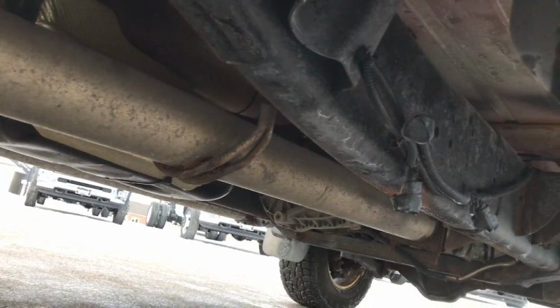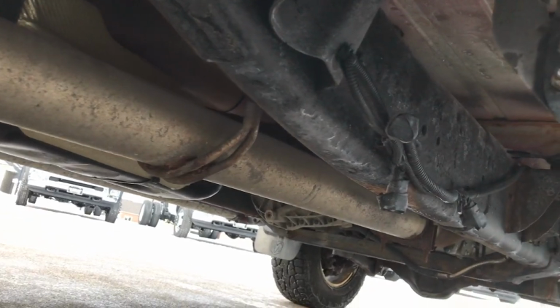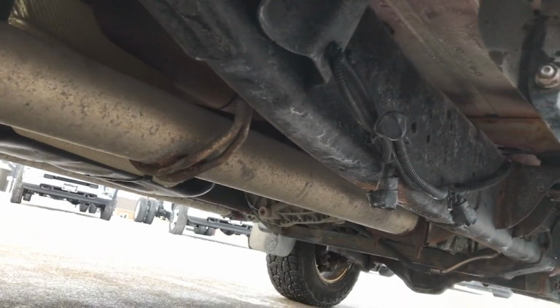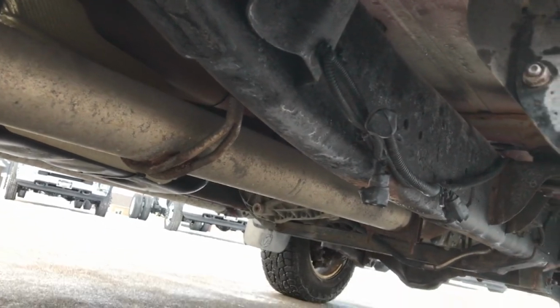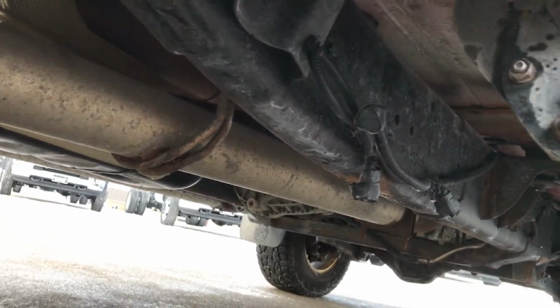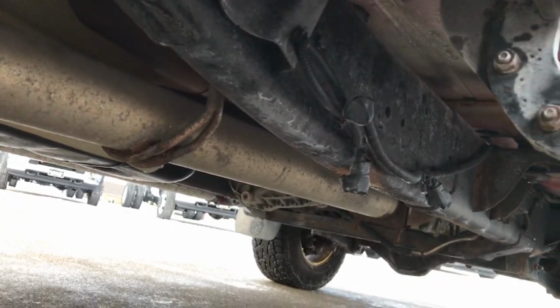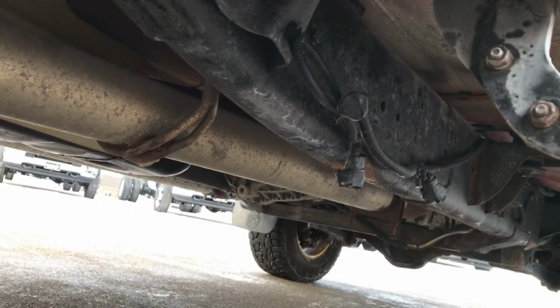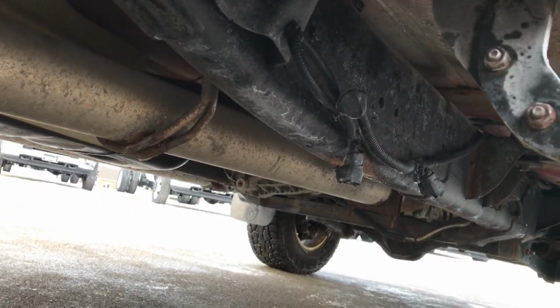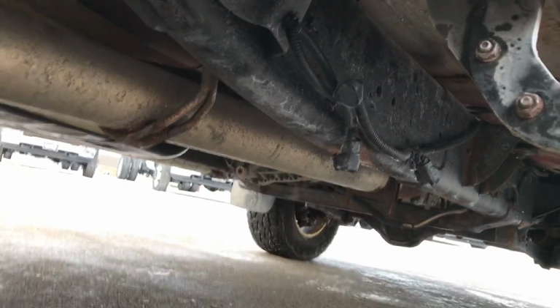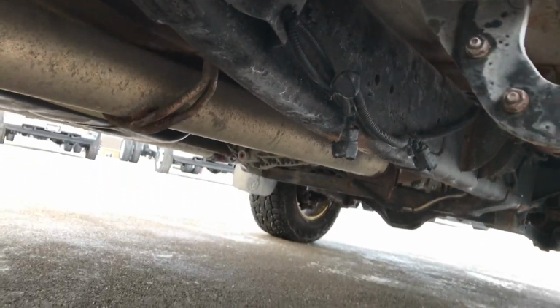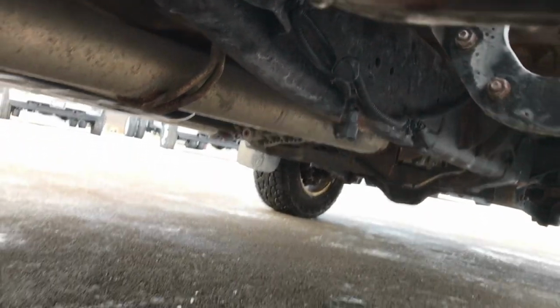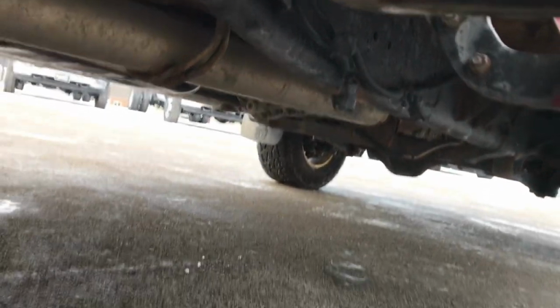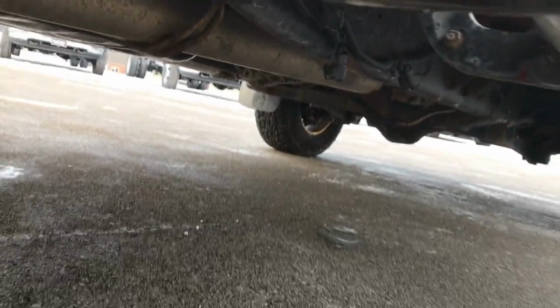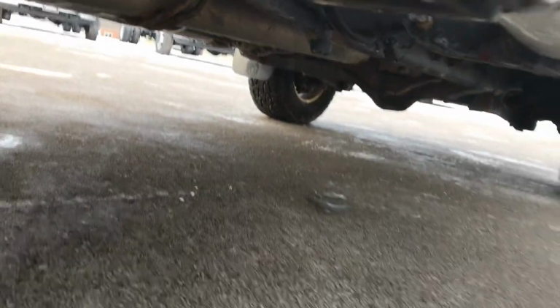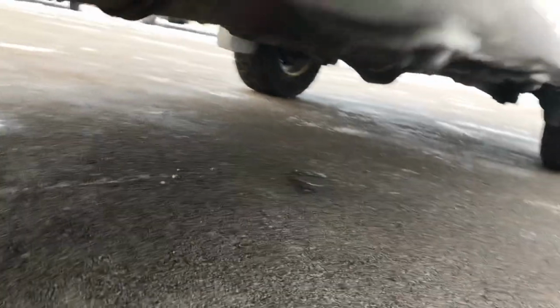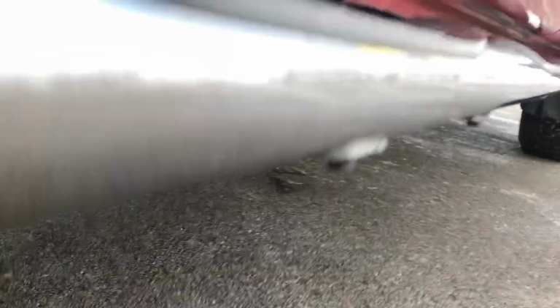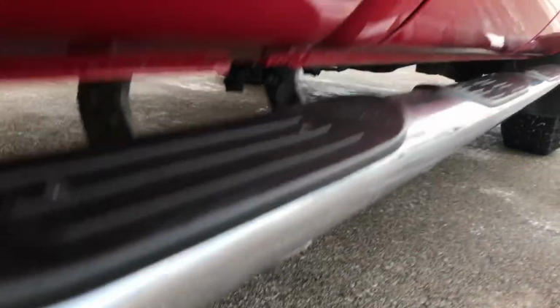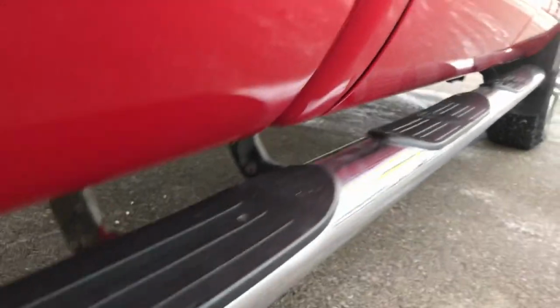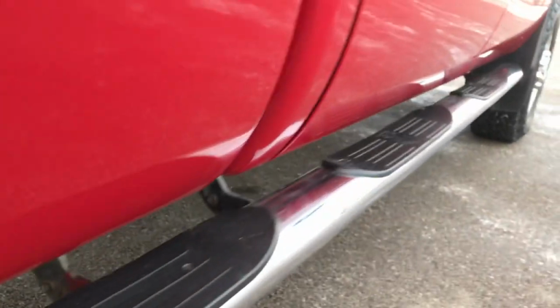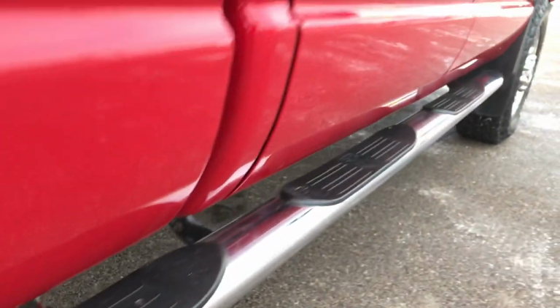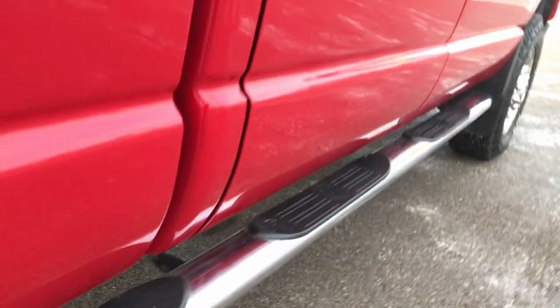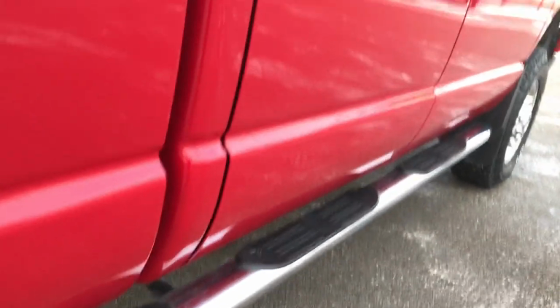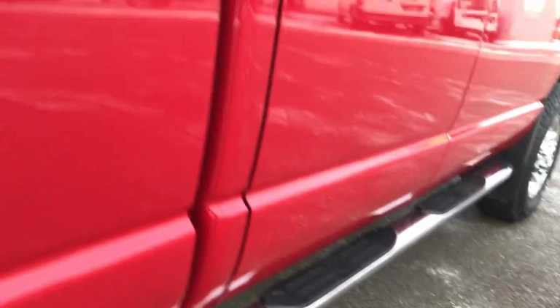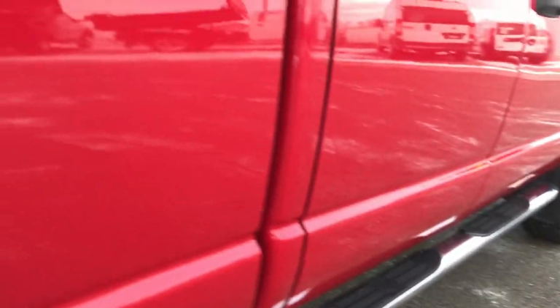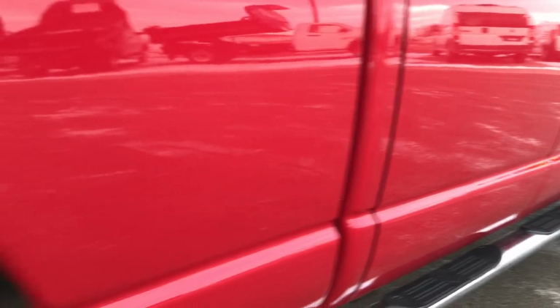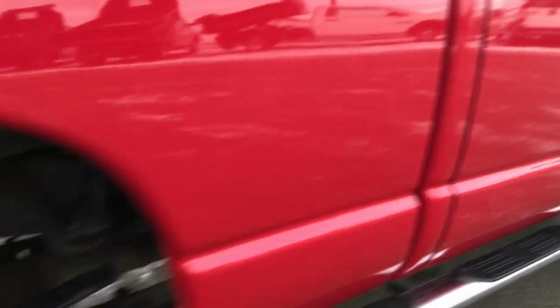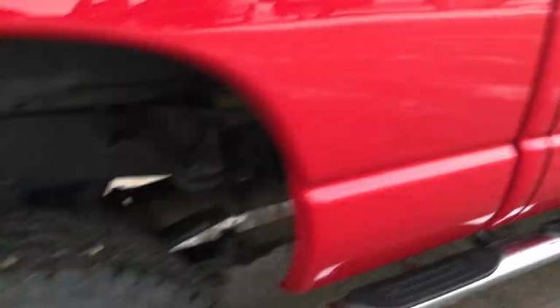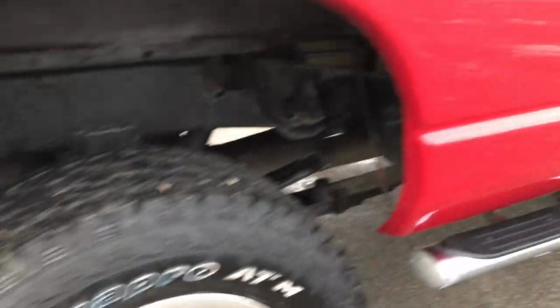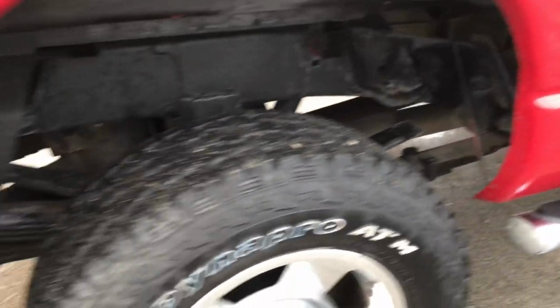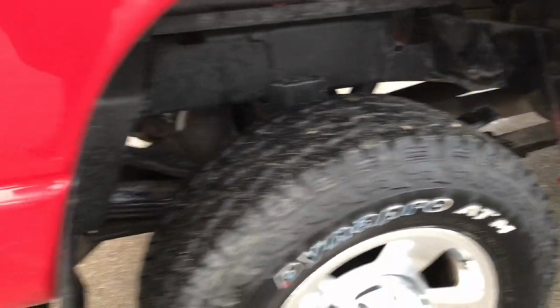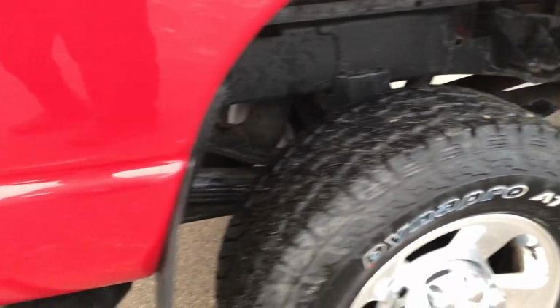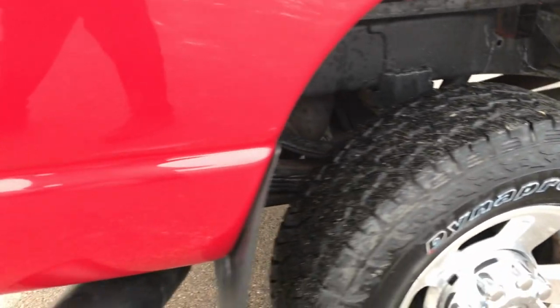You can see that it does have a straight-piped exhaust. I believe this one has the DPF delete.